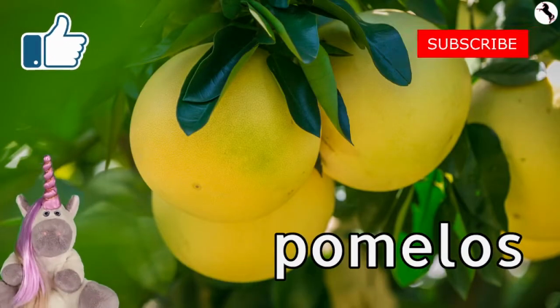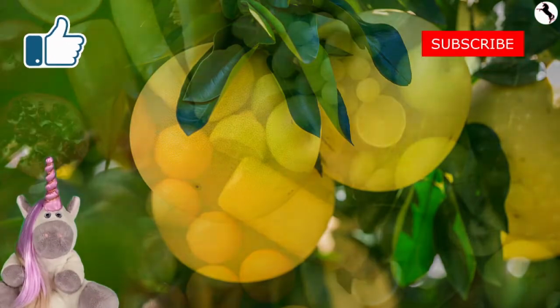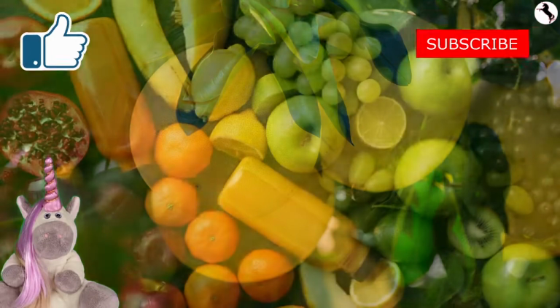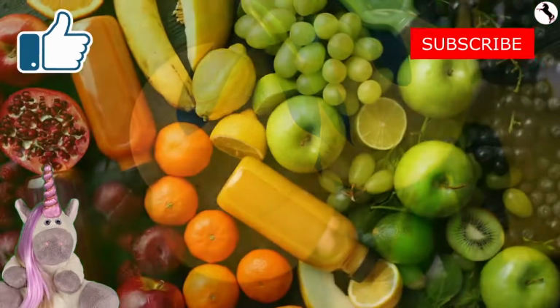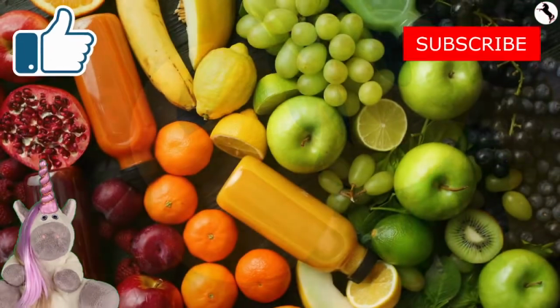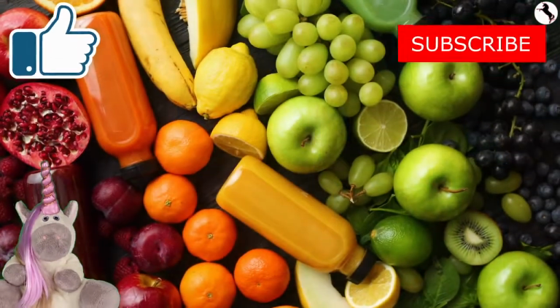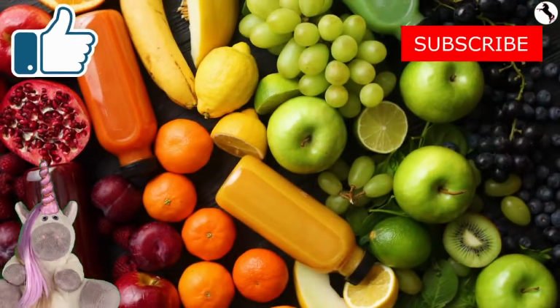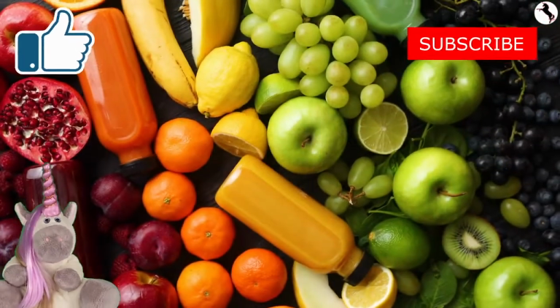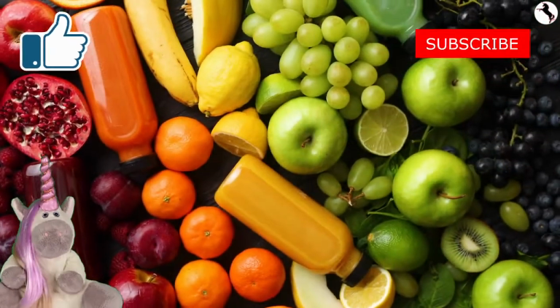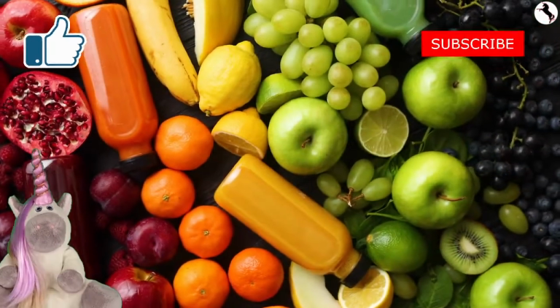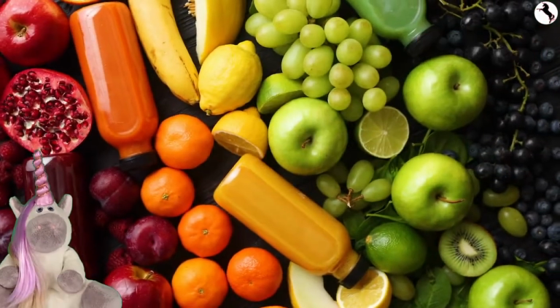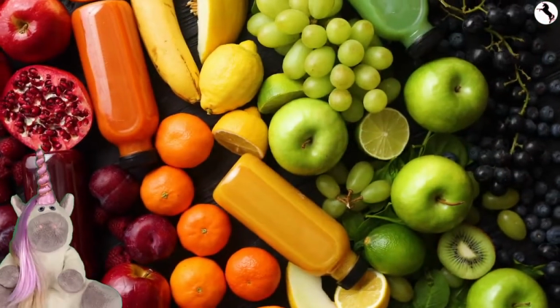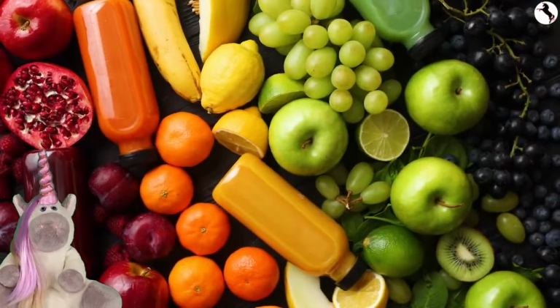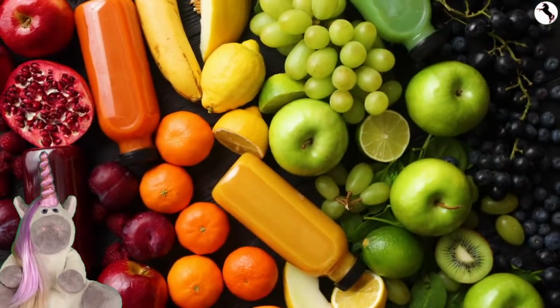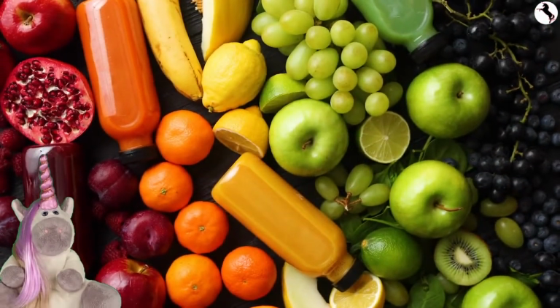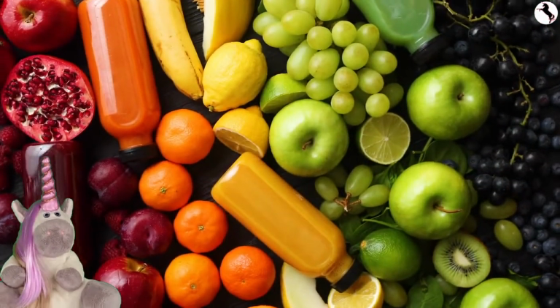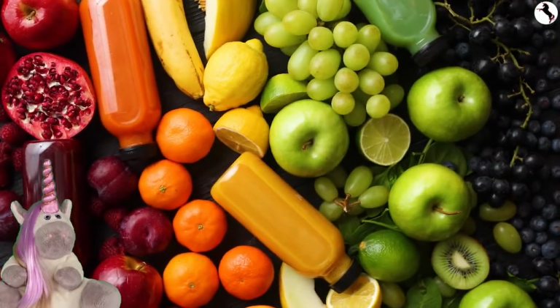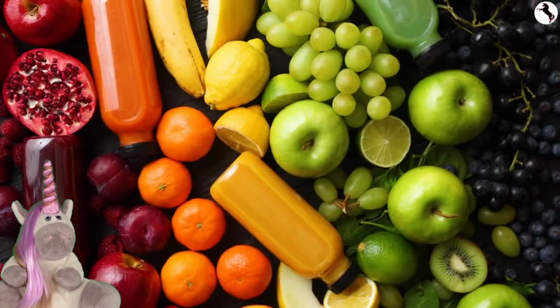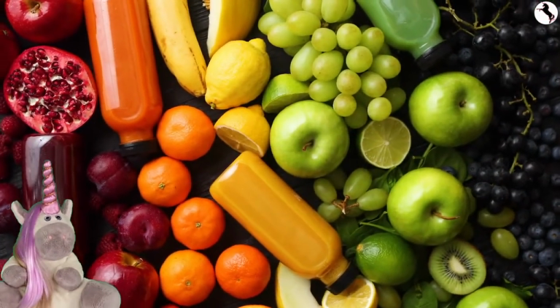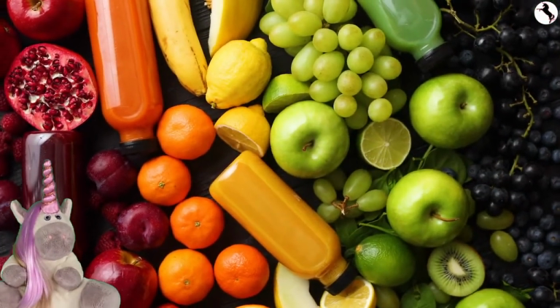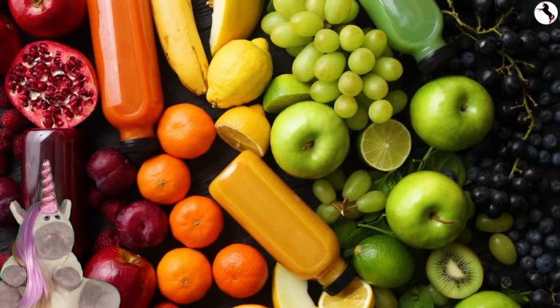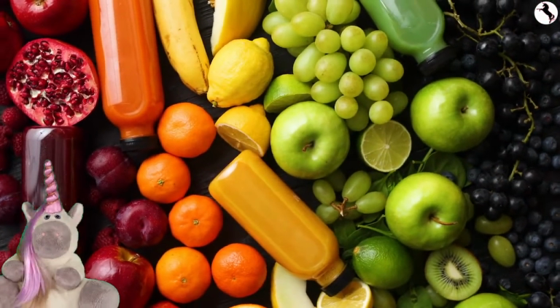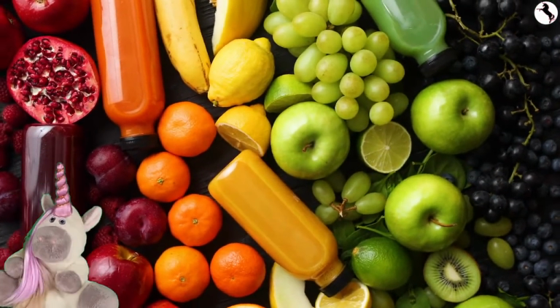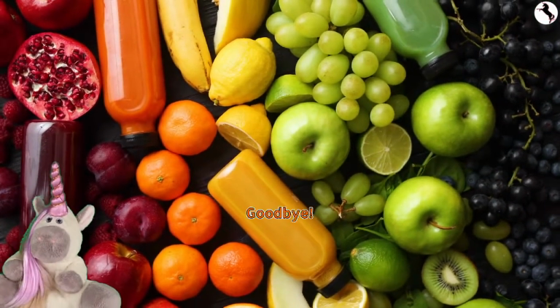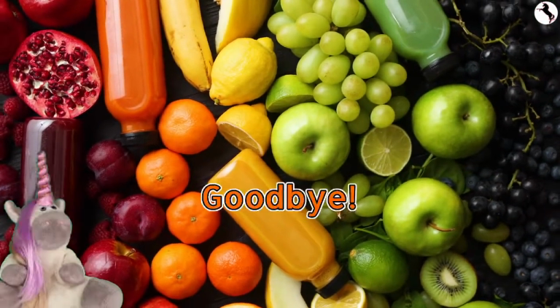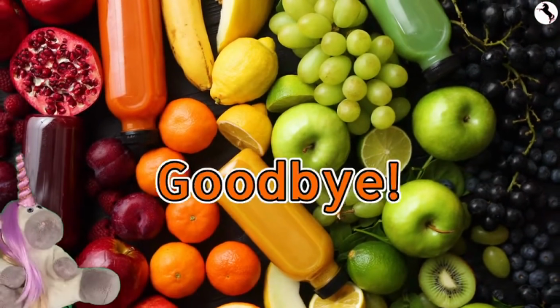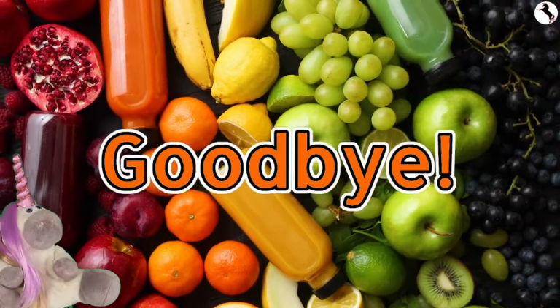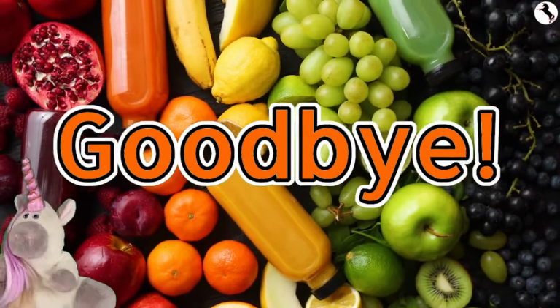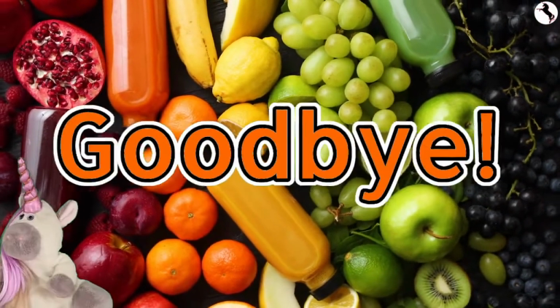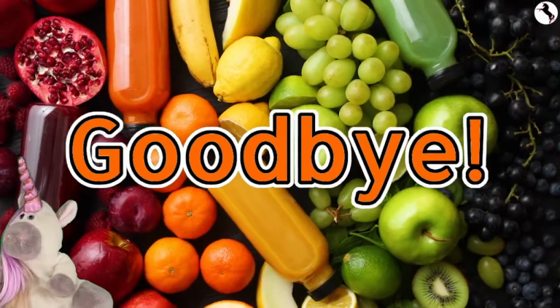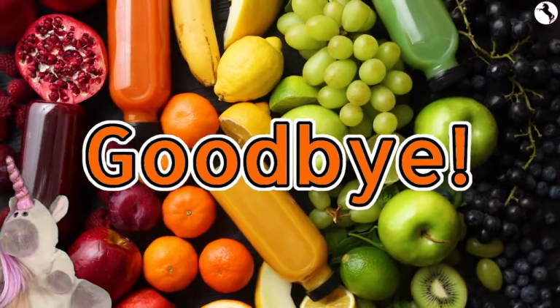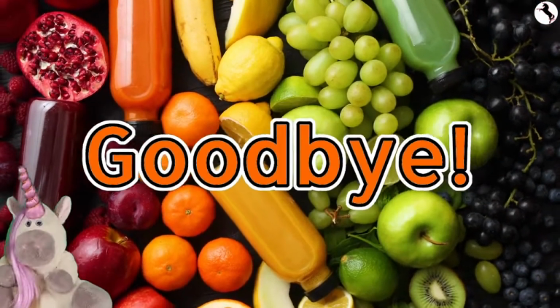Hope you had fun learning about fruit and bye for now. Goodbye!